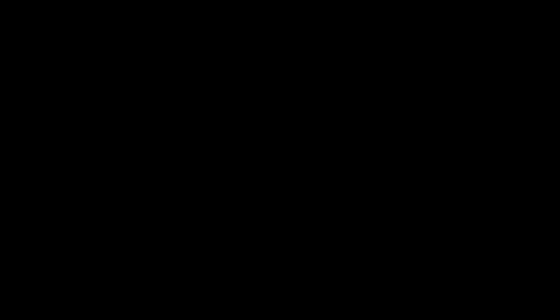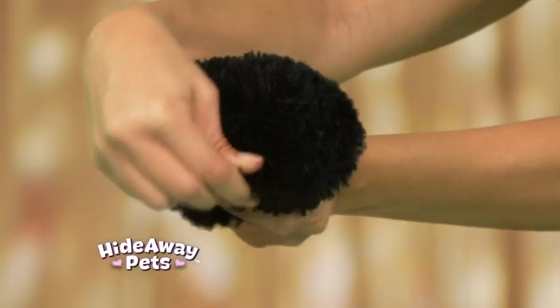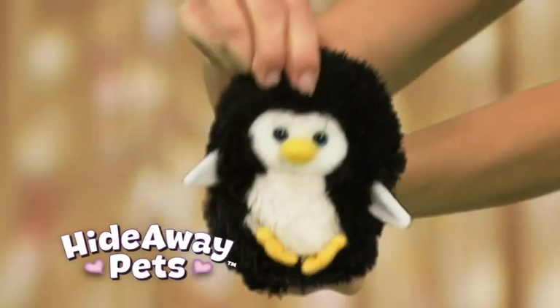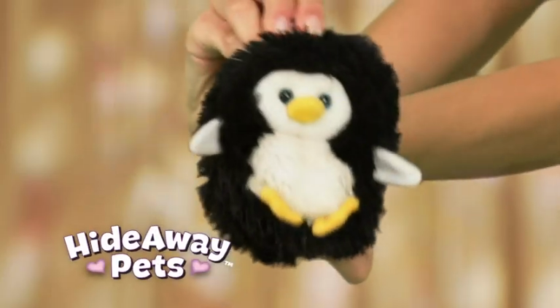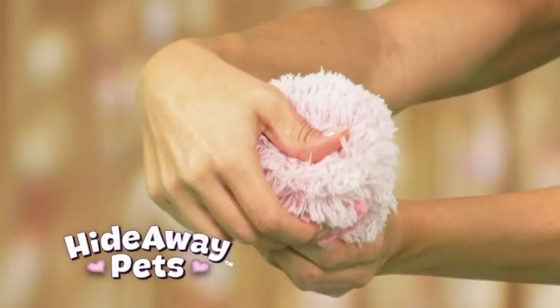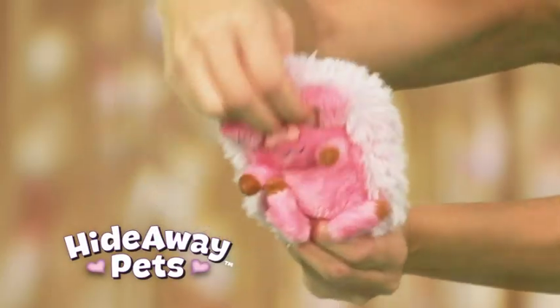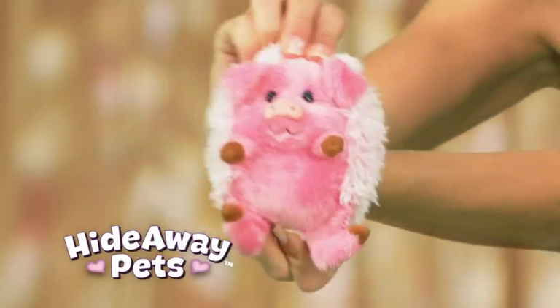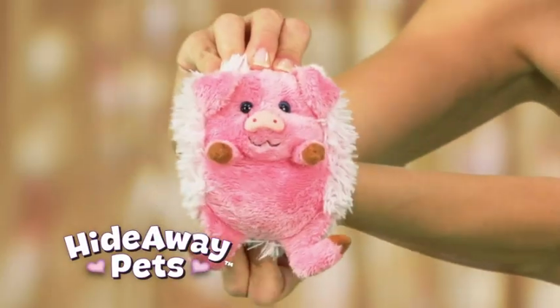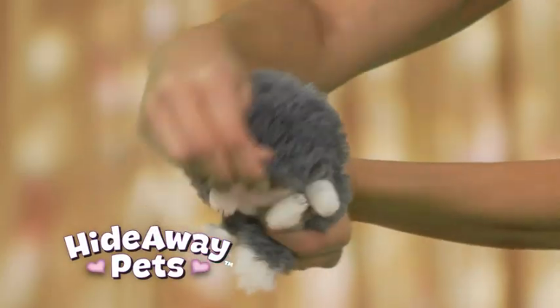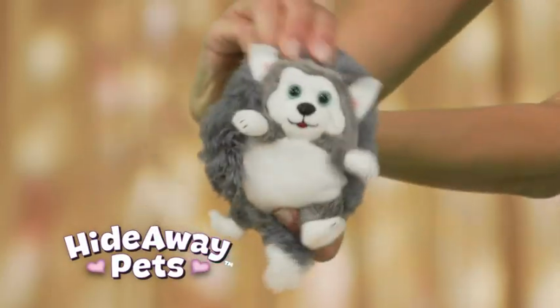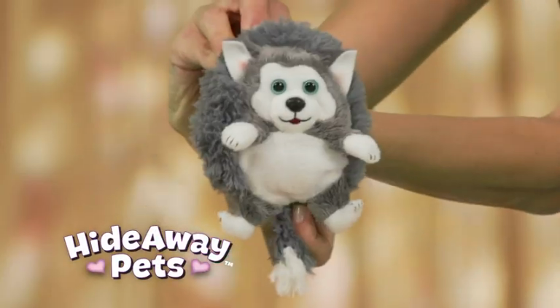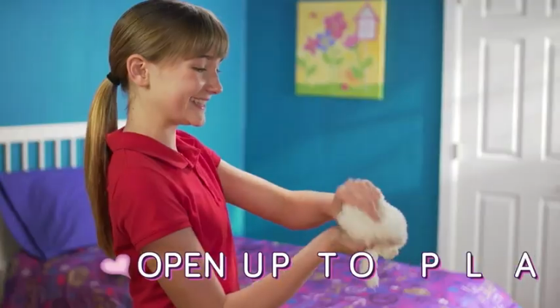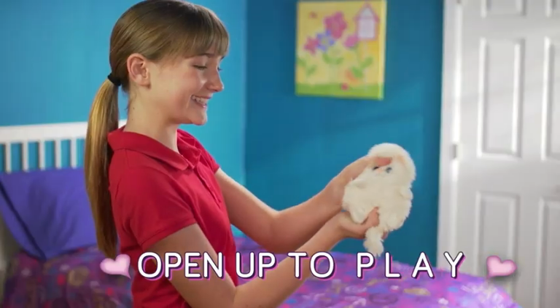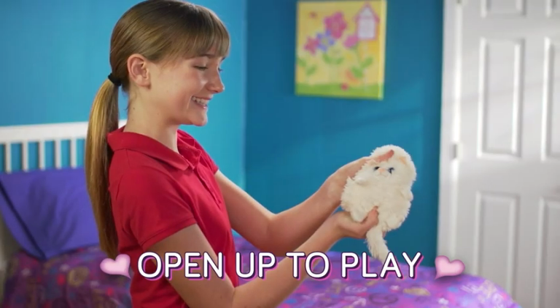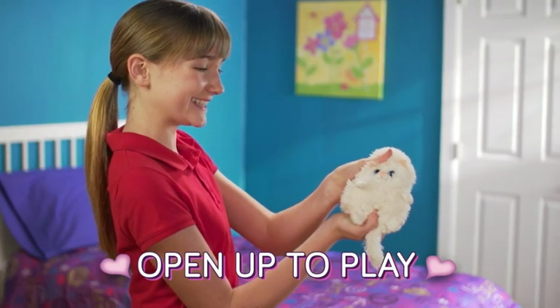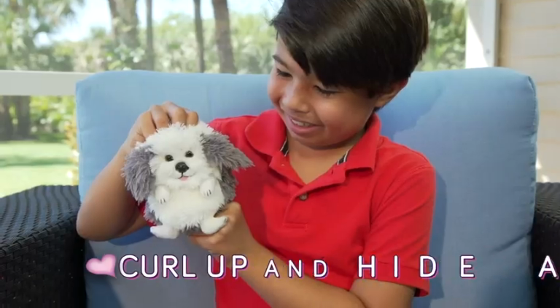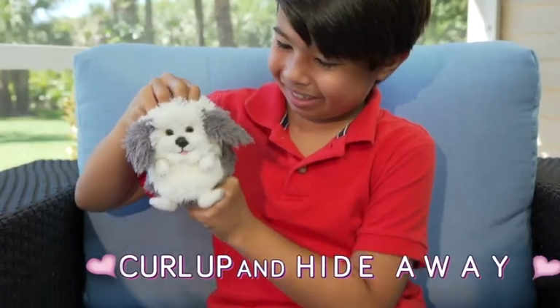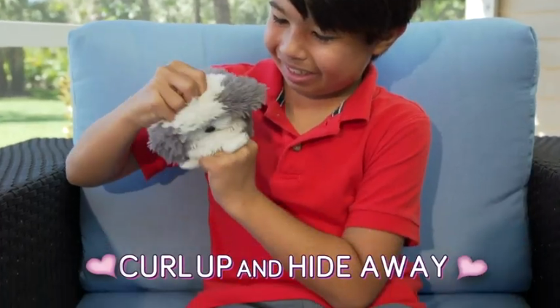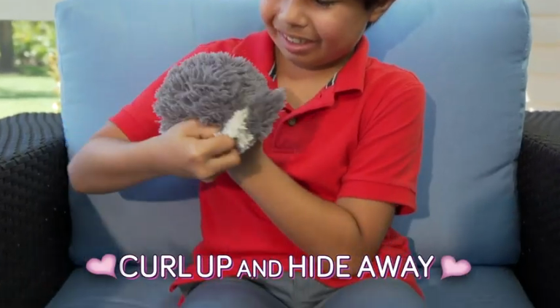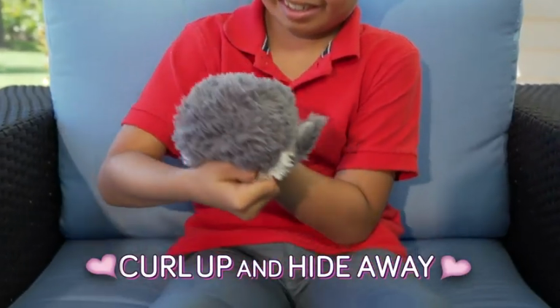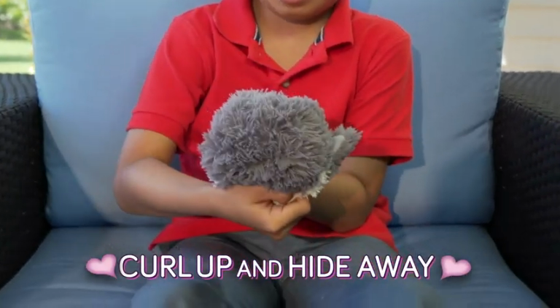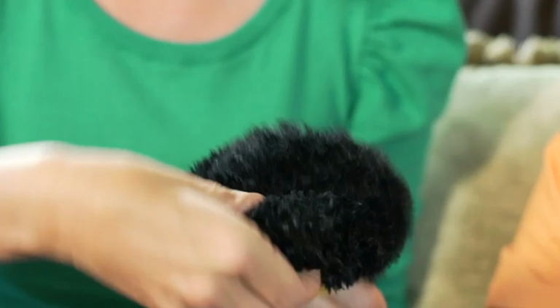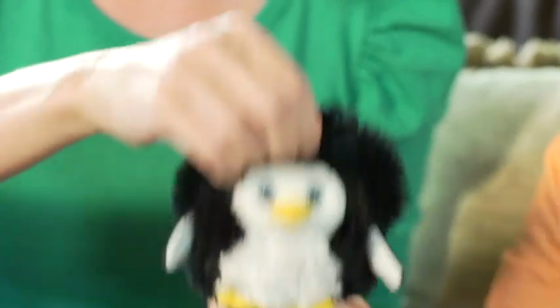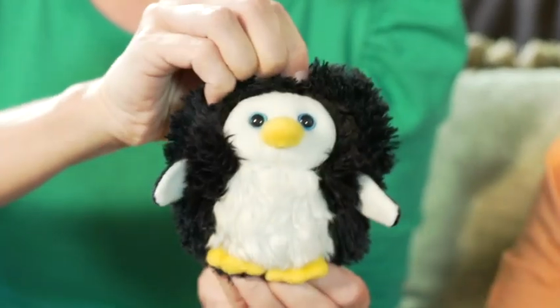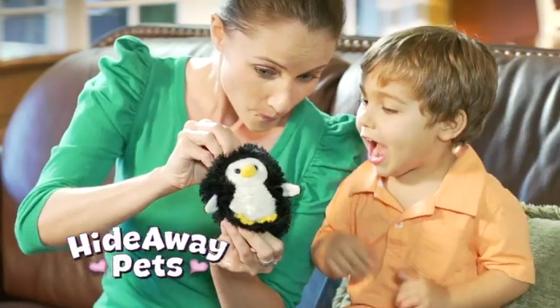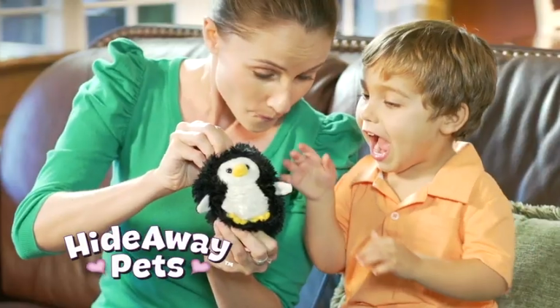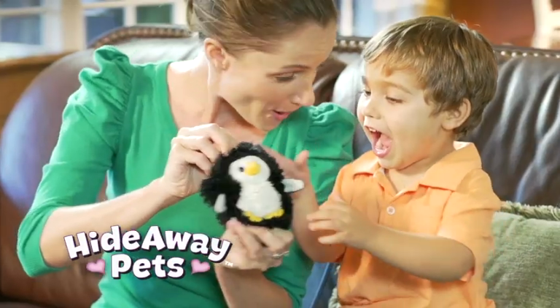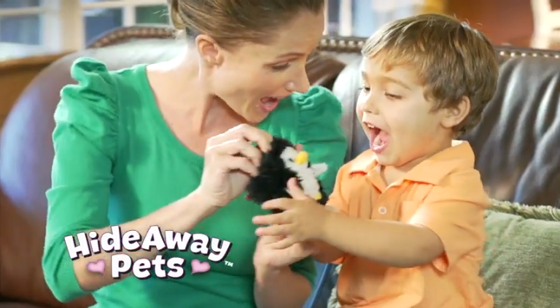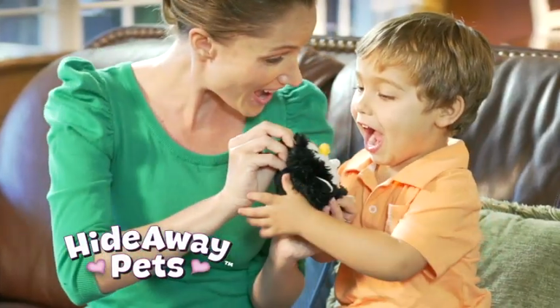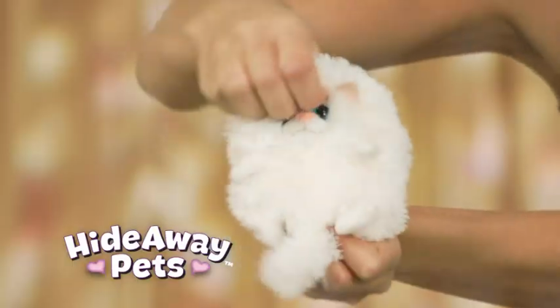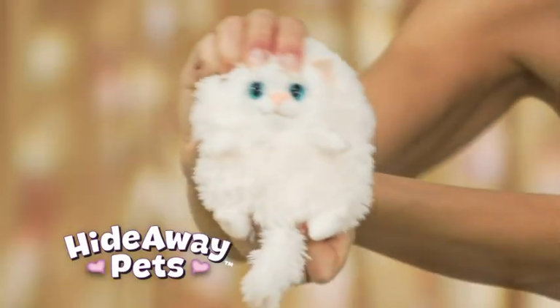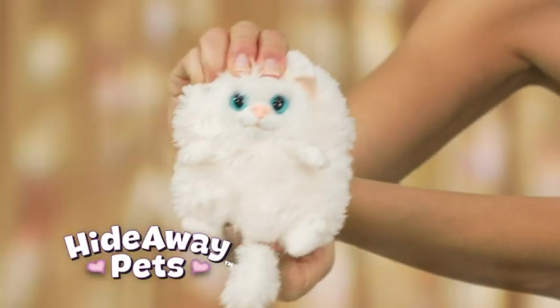What do you get with a hideaway pet? Open up to play, curl up and hide away. That's what you get with a hideaway pet.